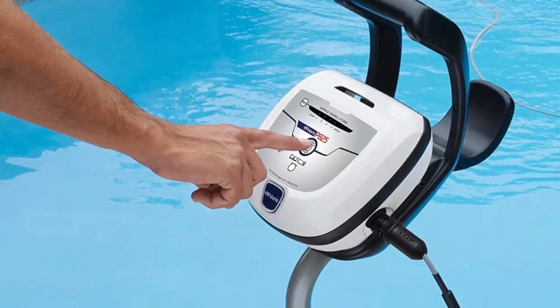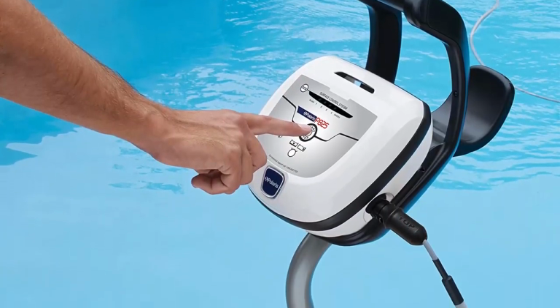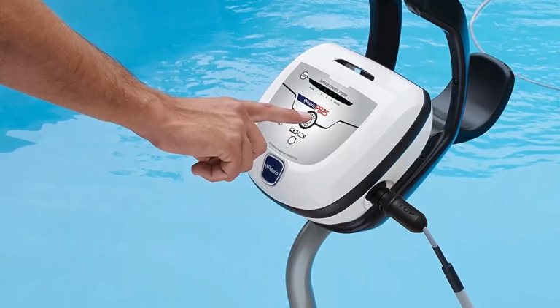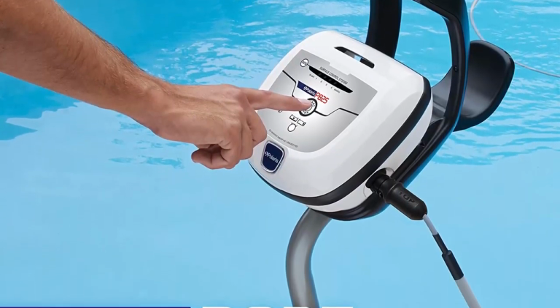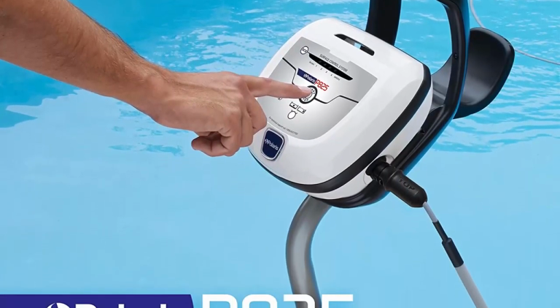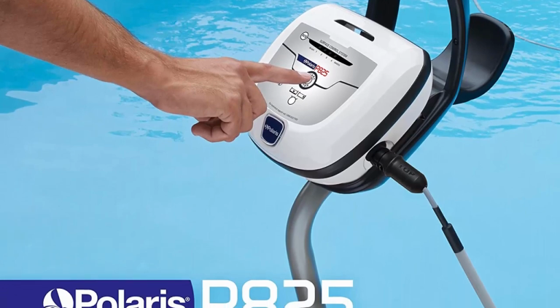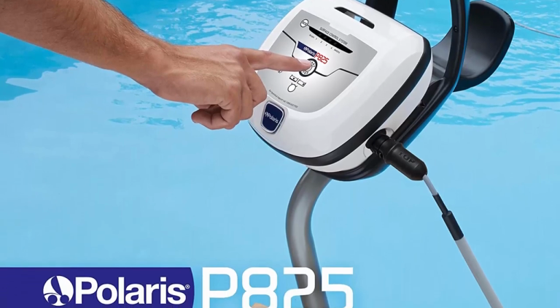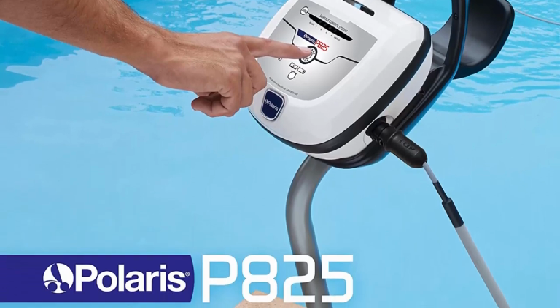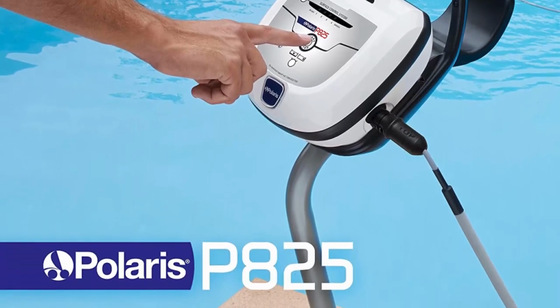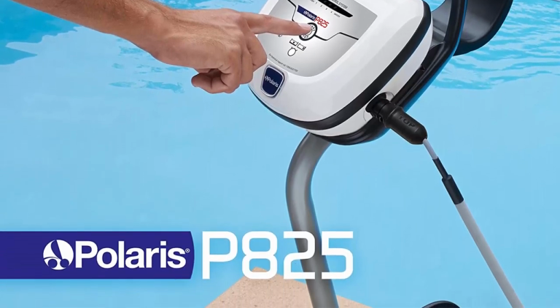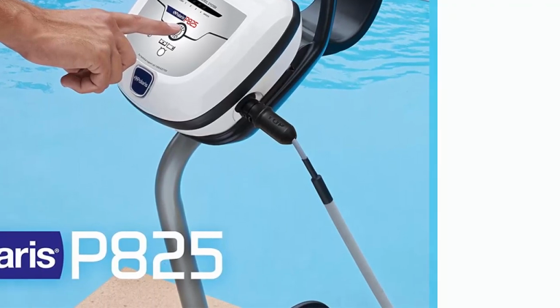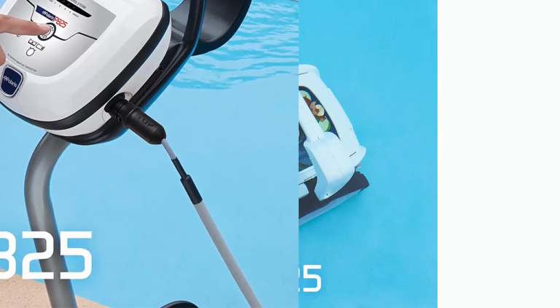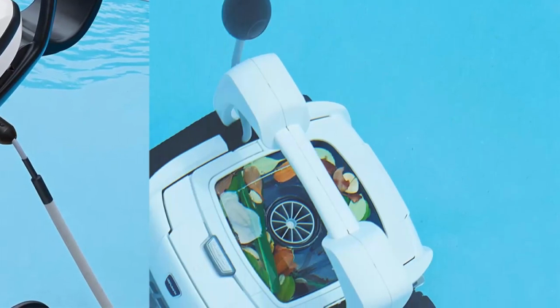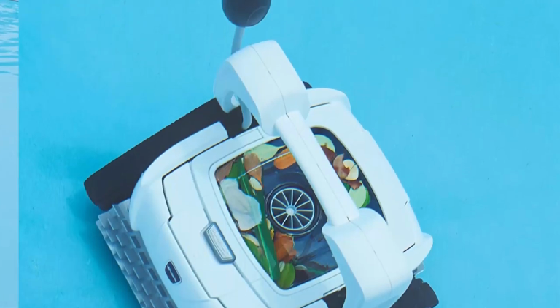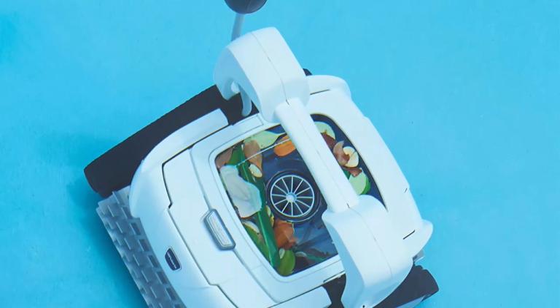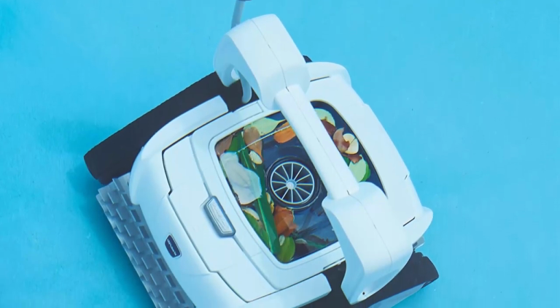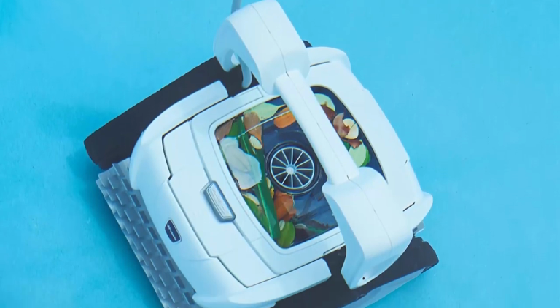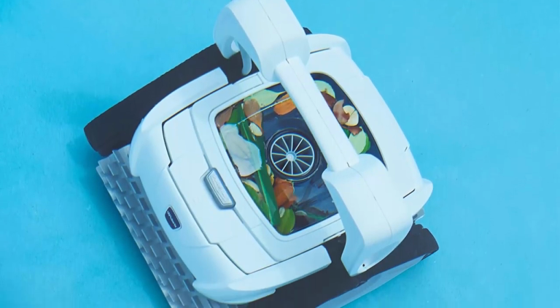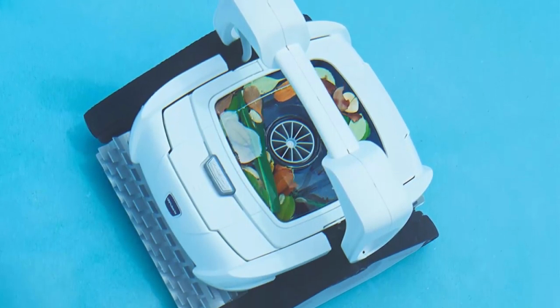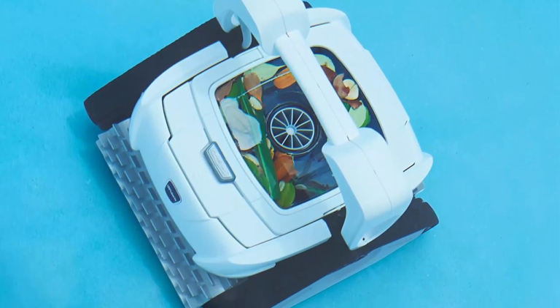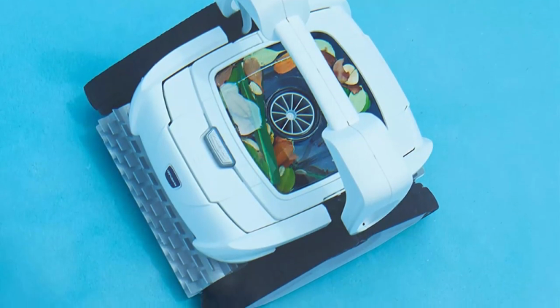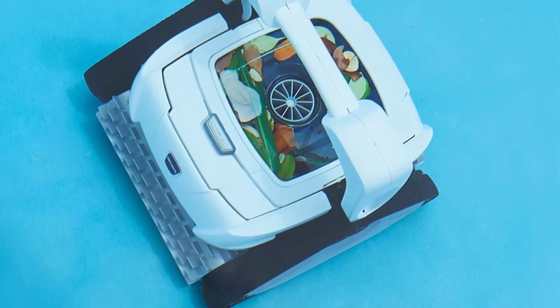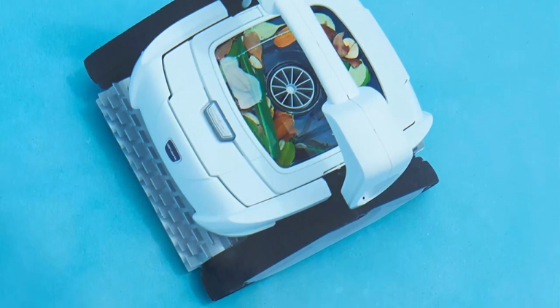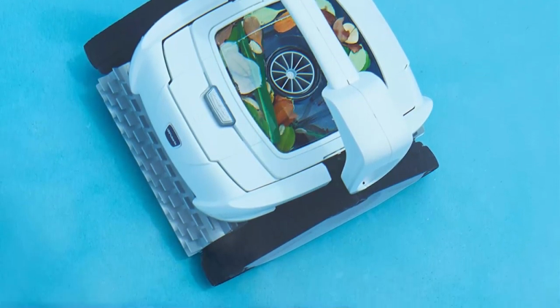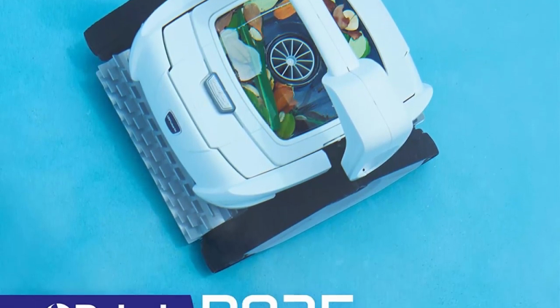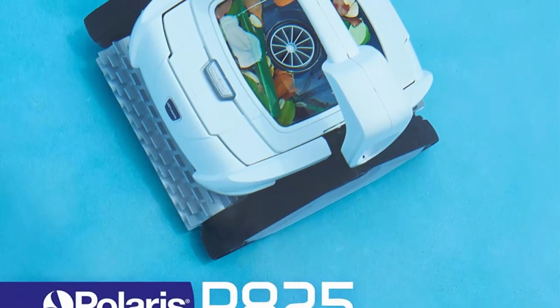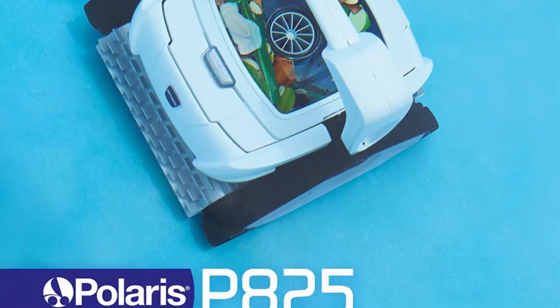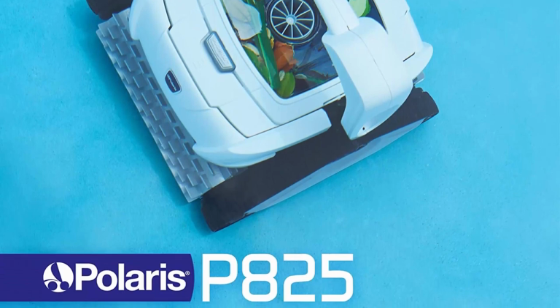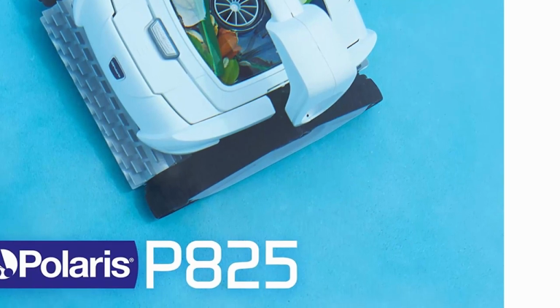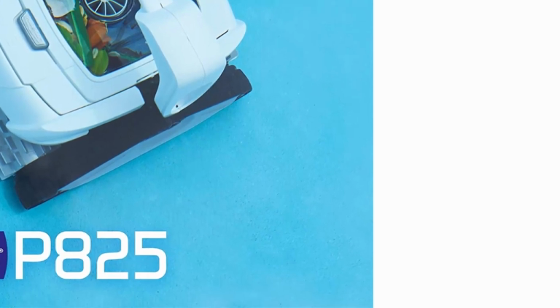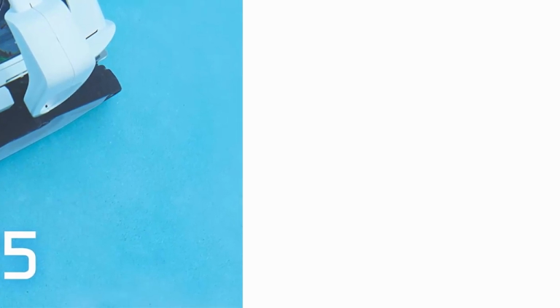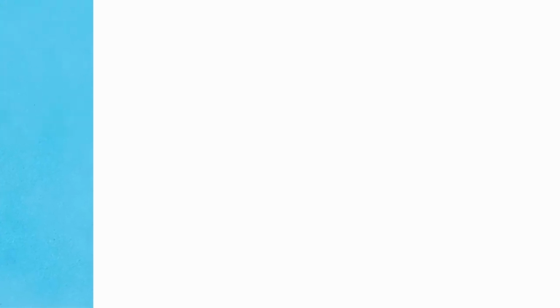For more than 40 years, Polaris has been known worldwide for its quality and best-in-class automatic pool cleaners.